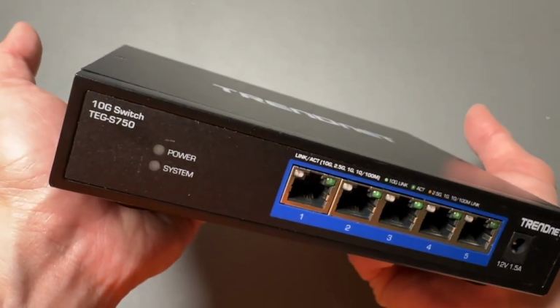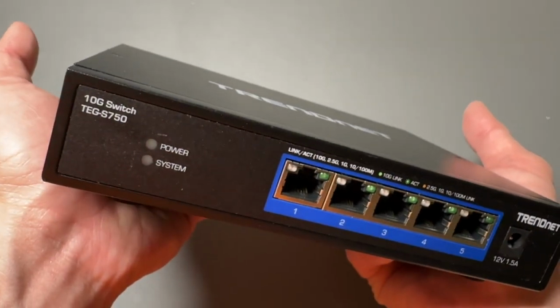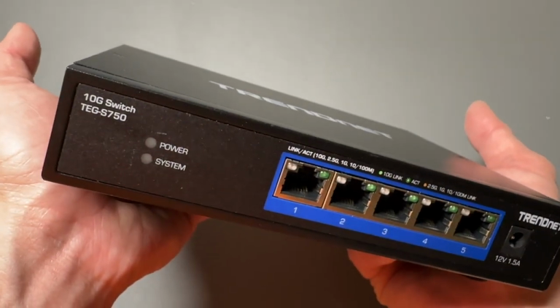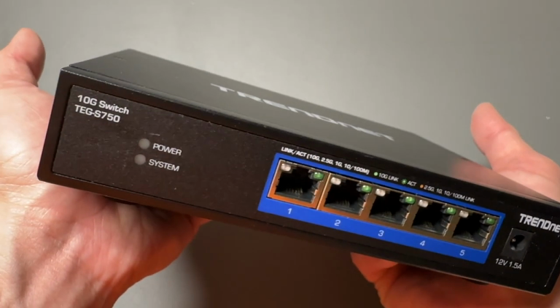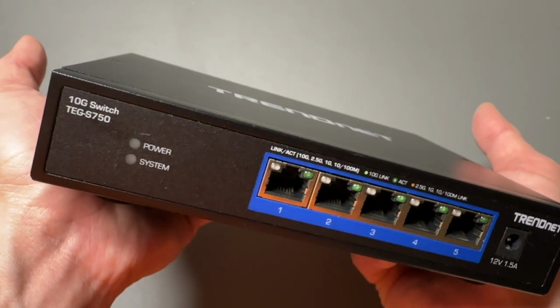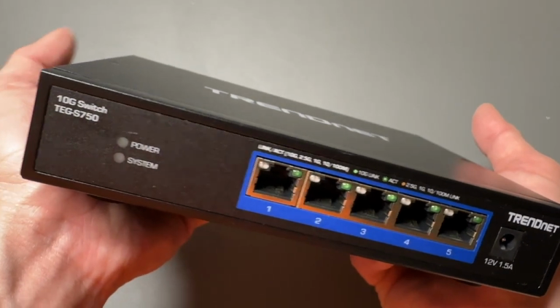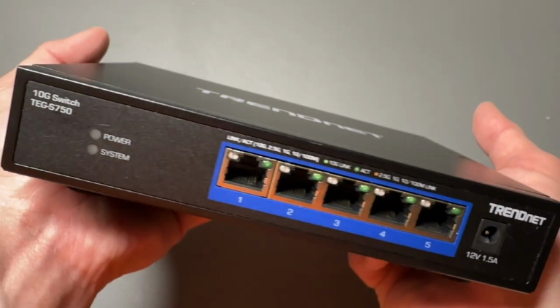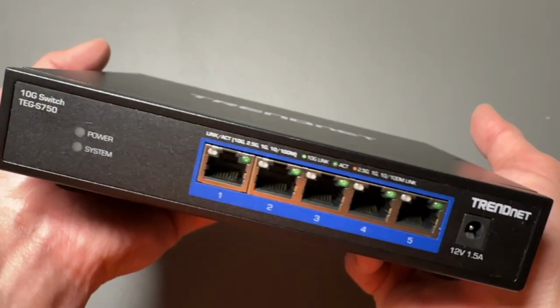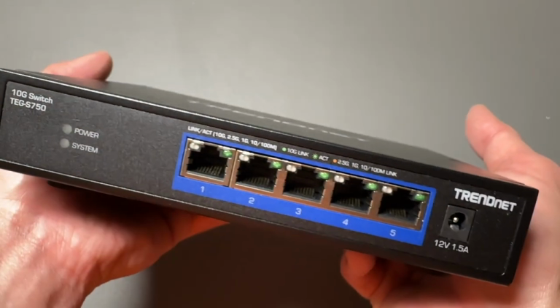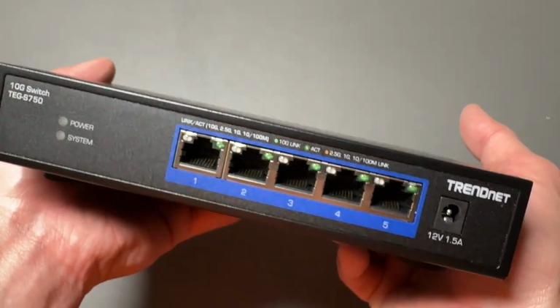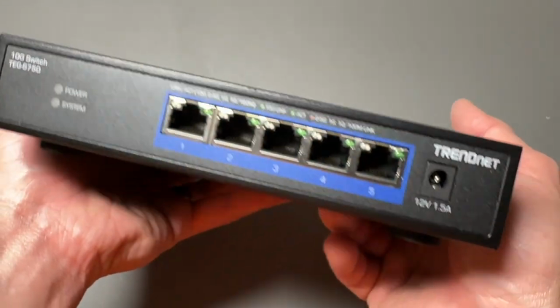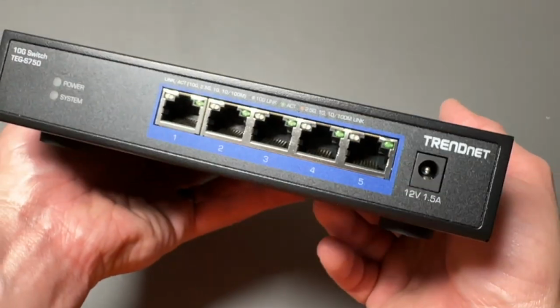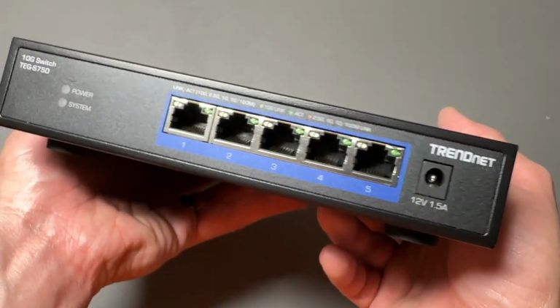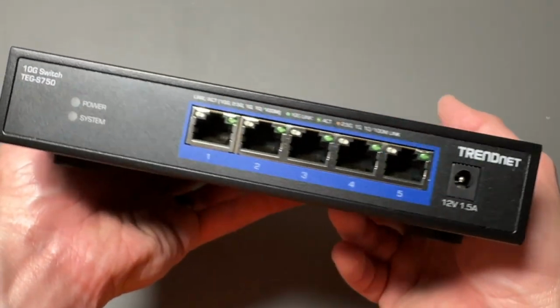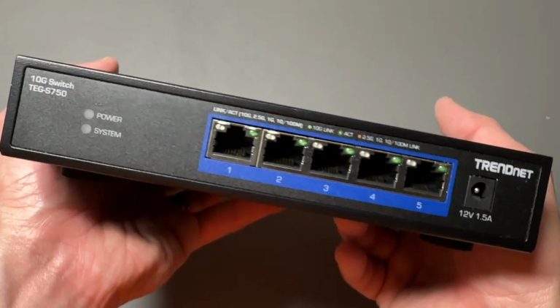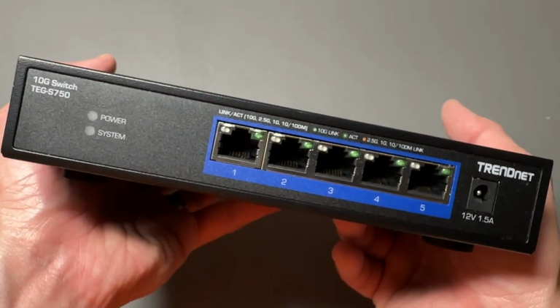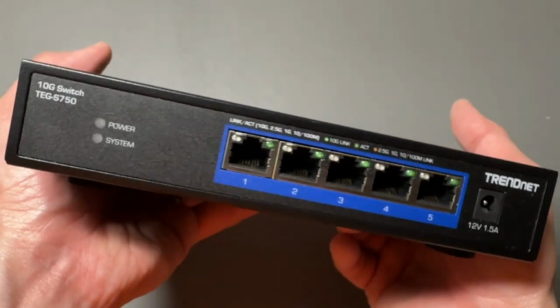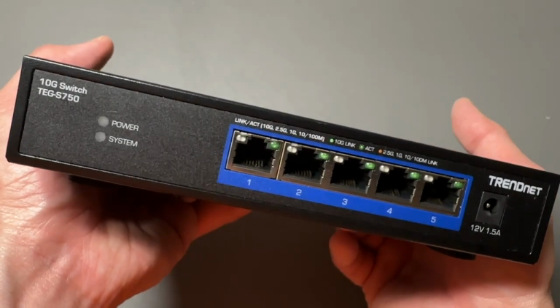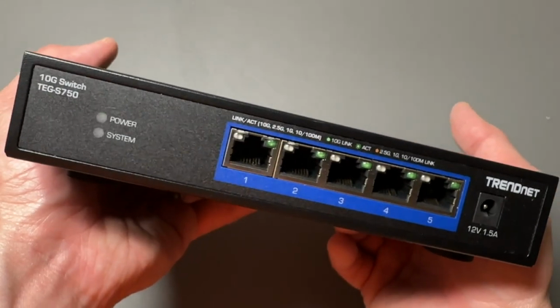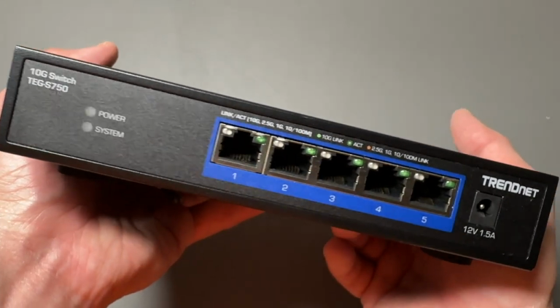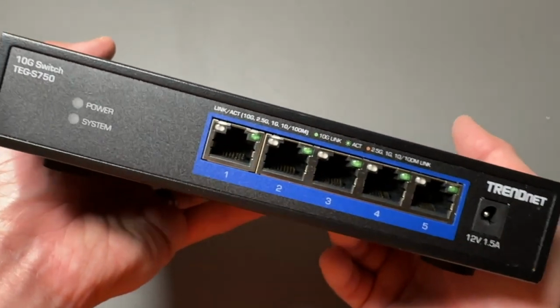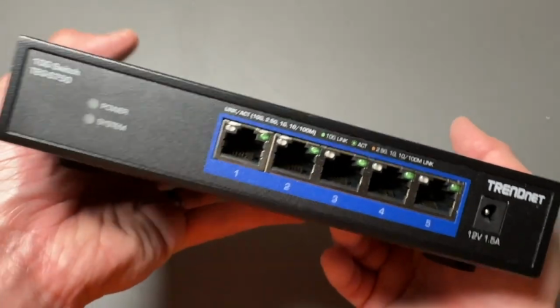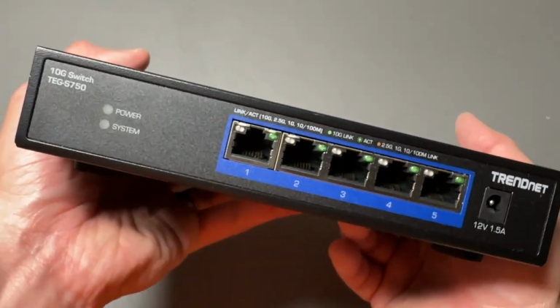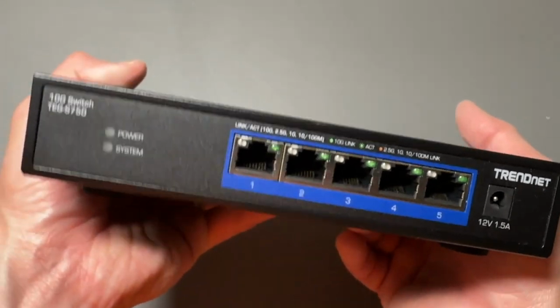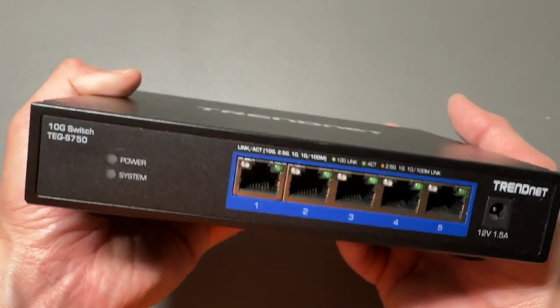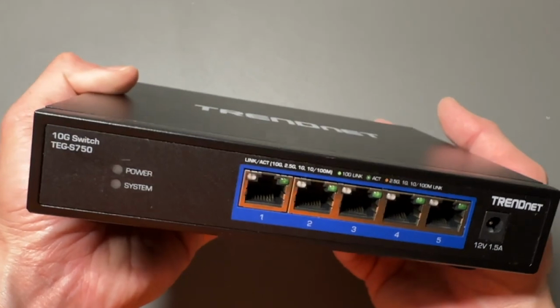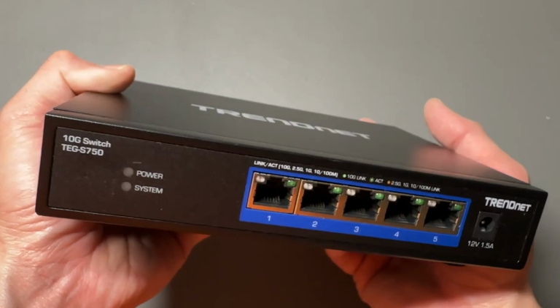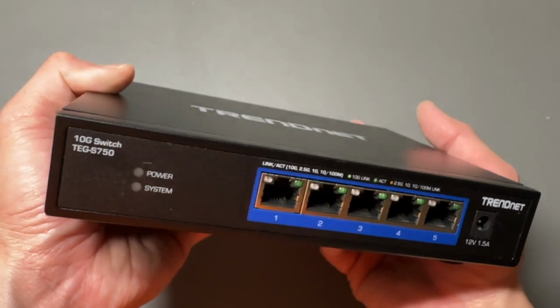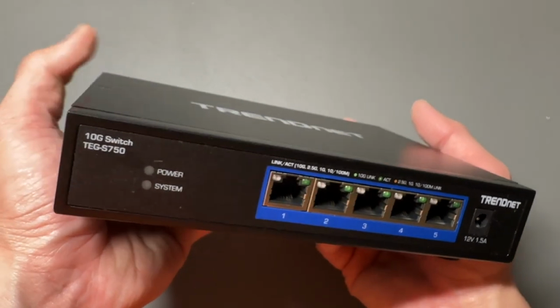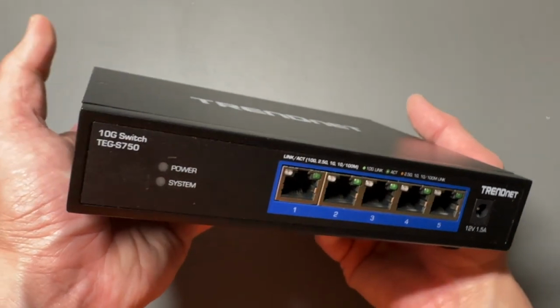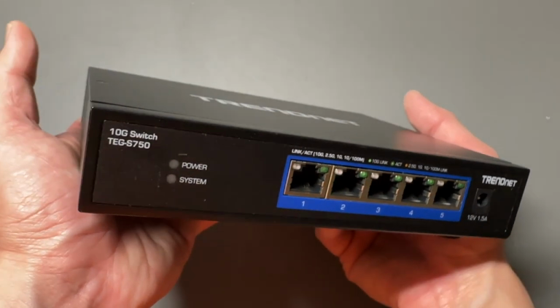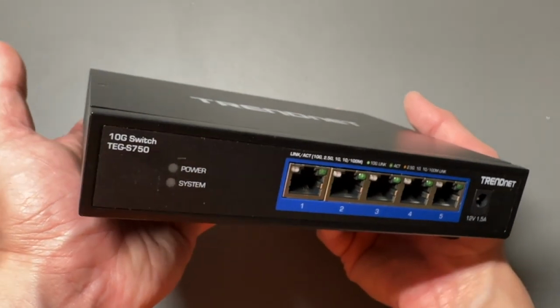TEG S750 5-port 10 gigabit switch right here. This thing is a beast.